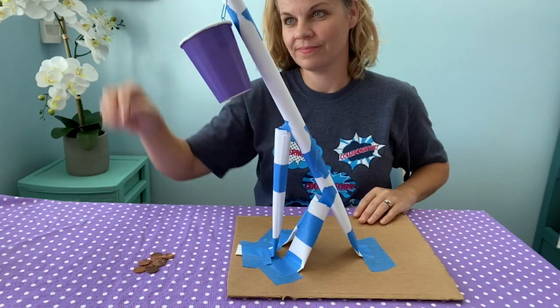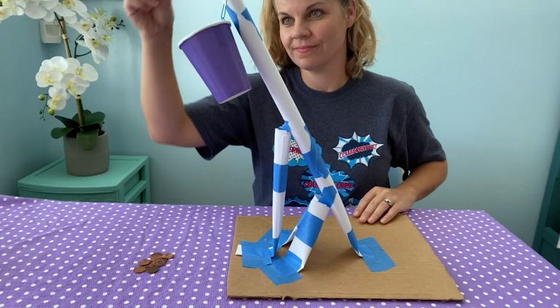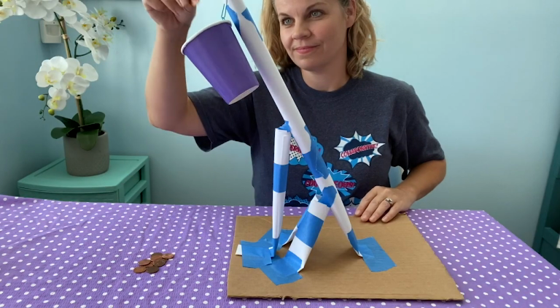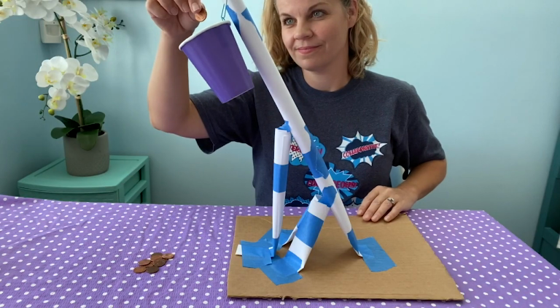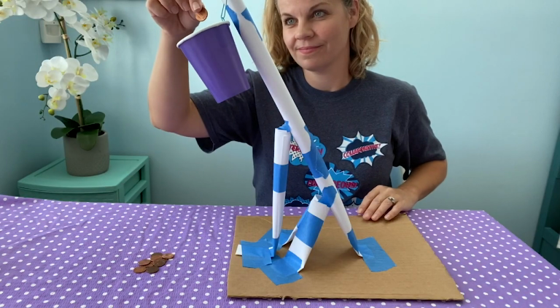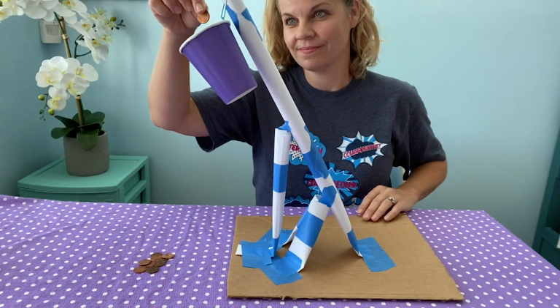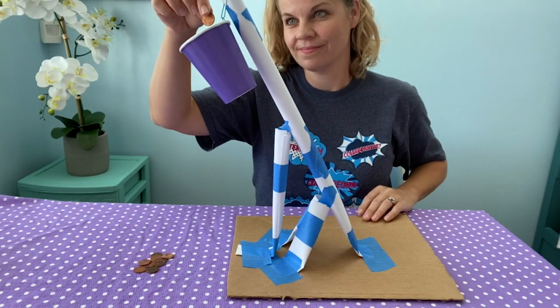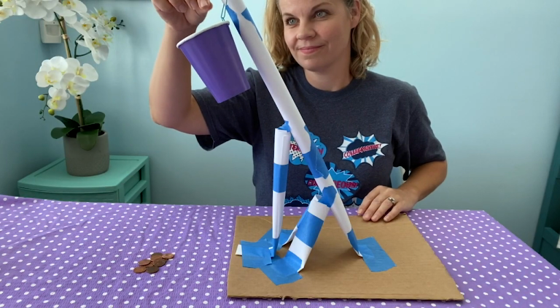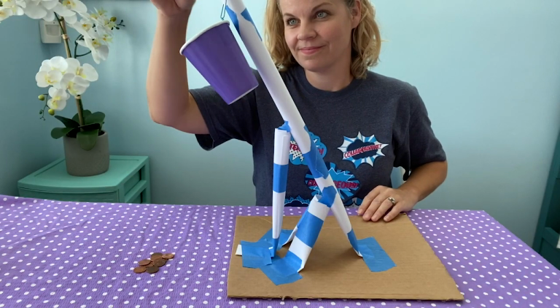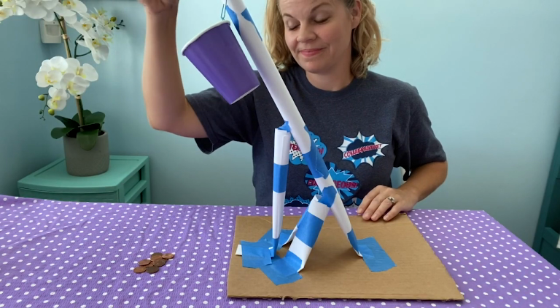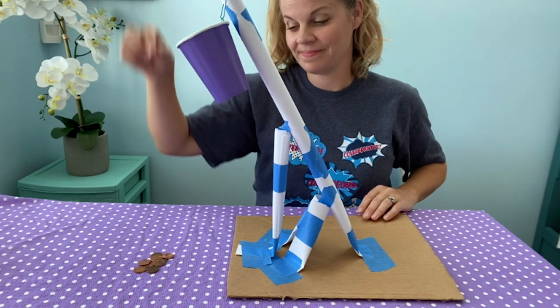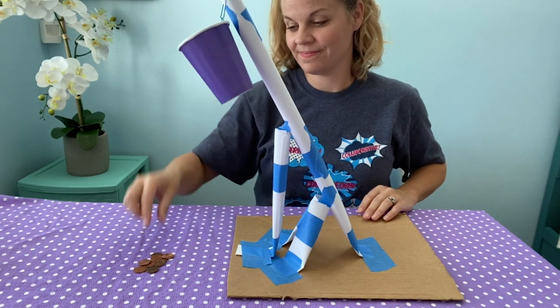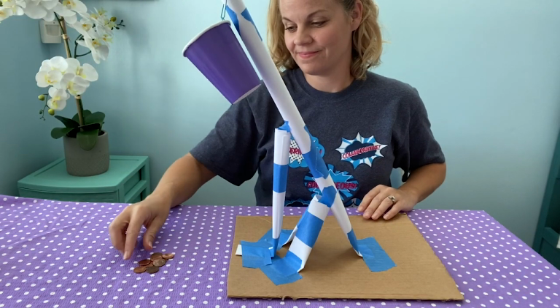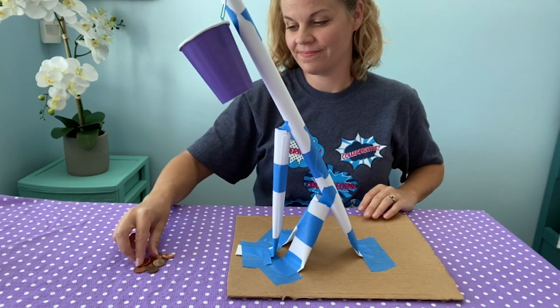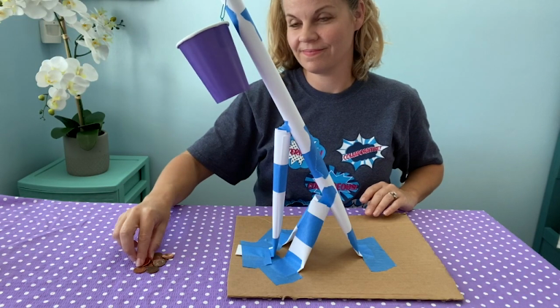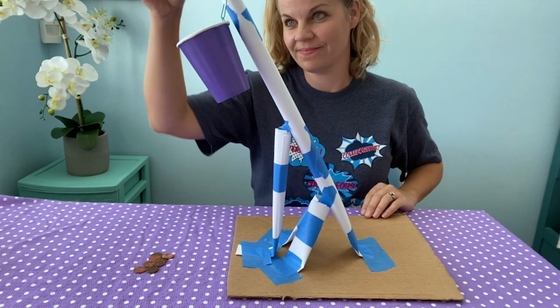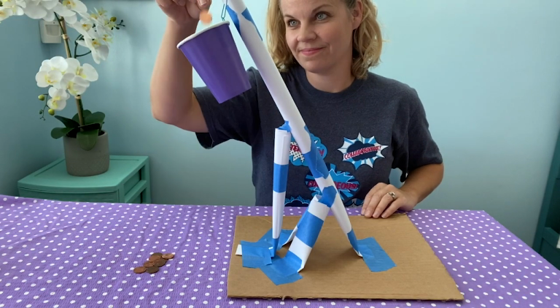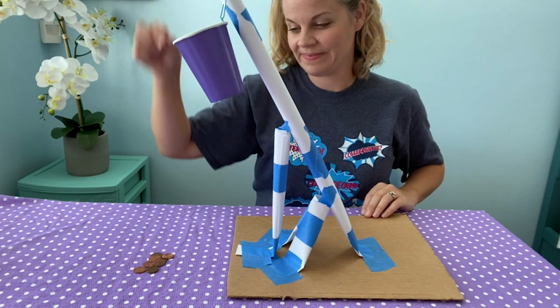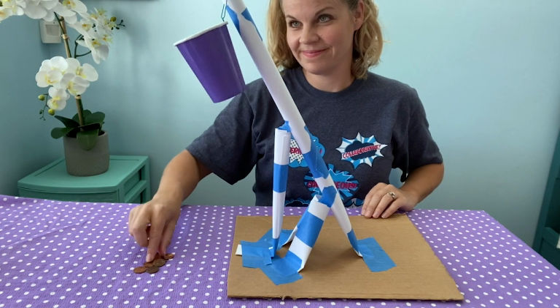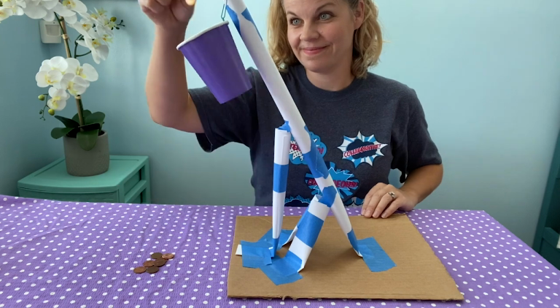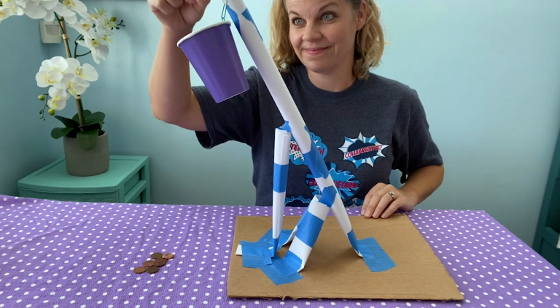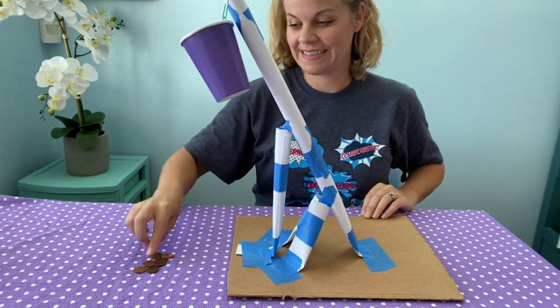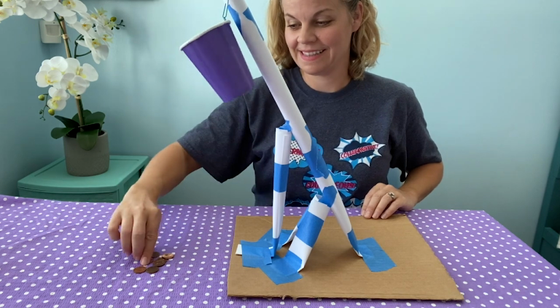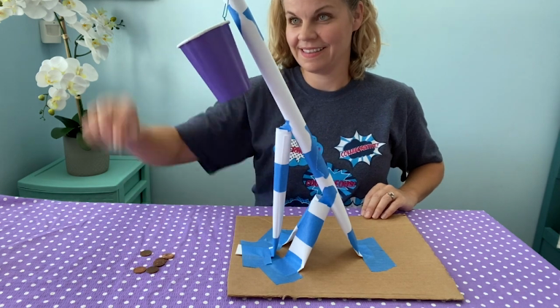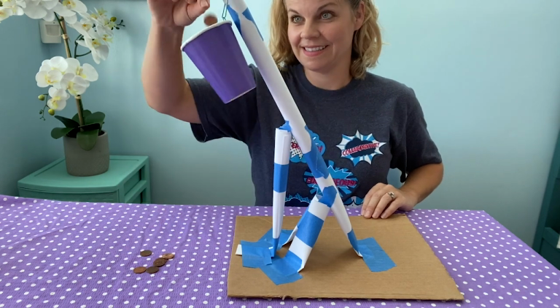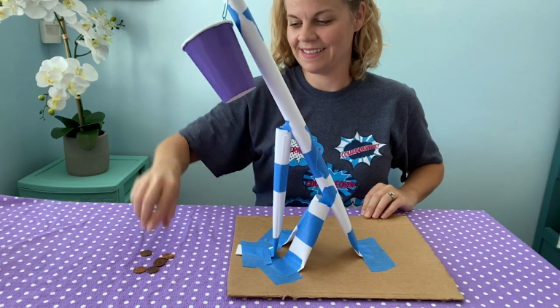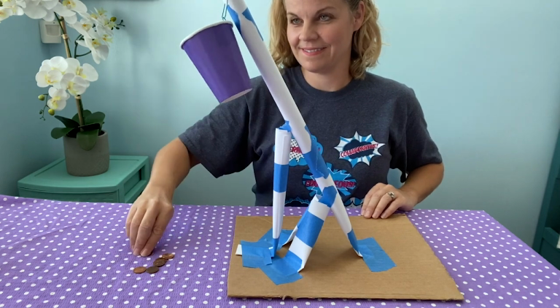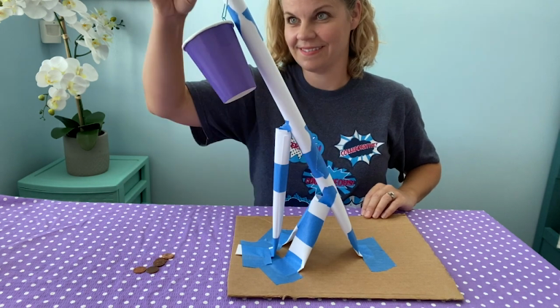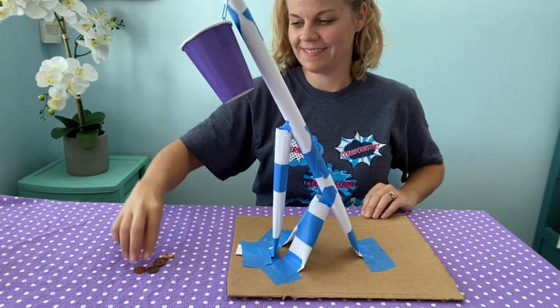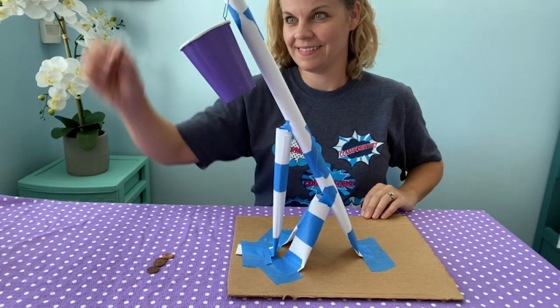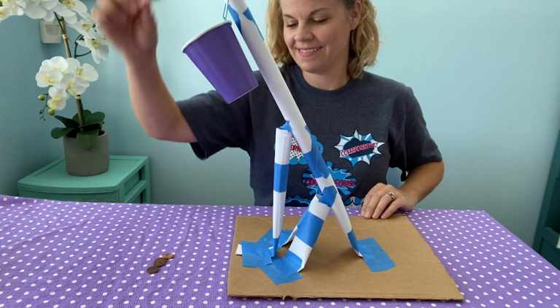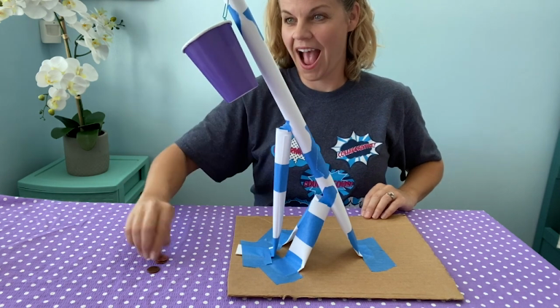Once you've completed your redesign, test again. It's okay if it takes a couple of versions to get it right.